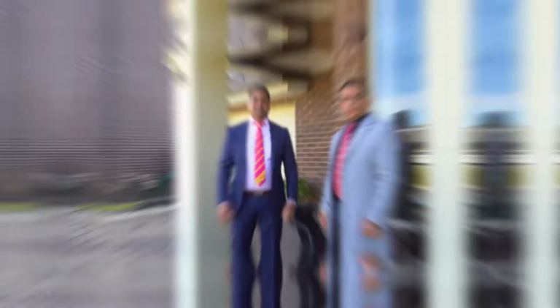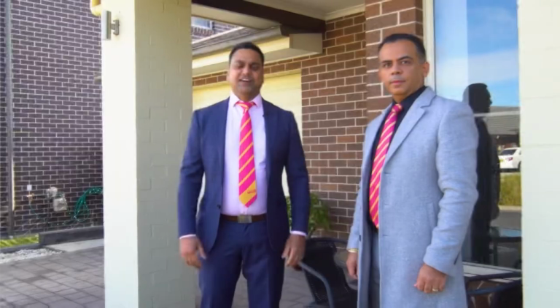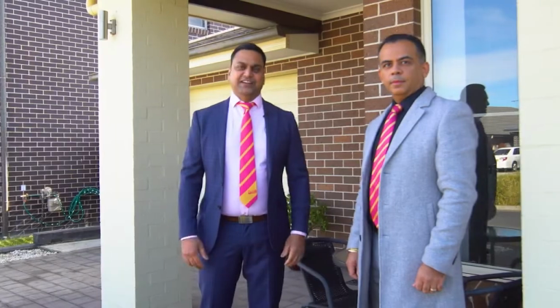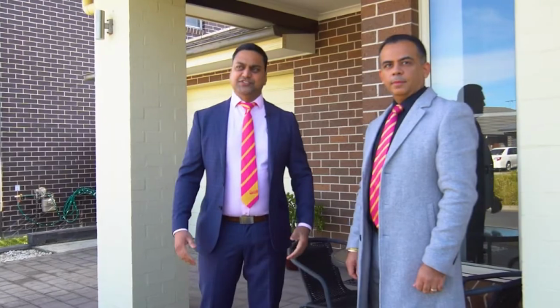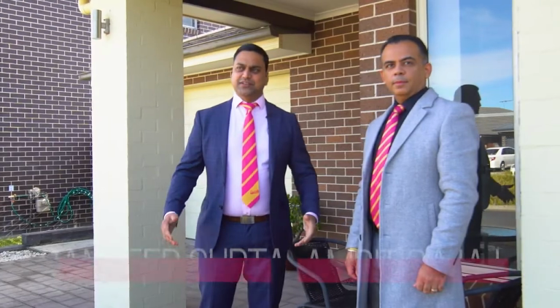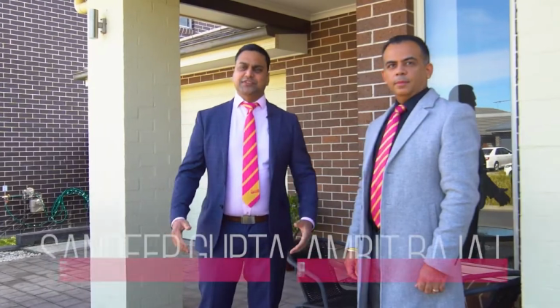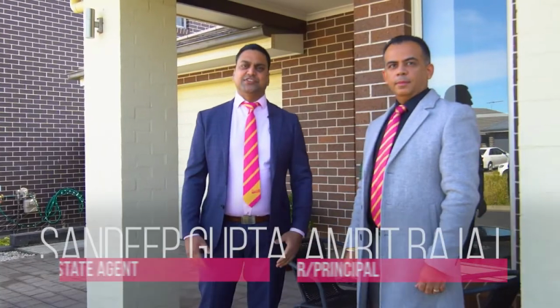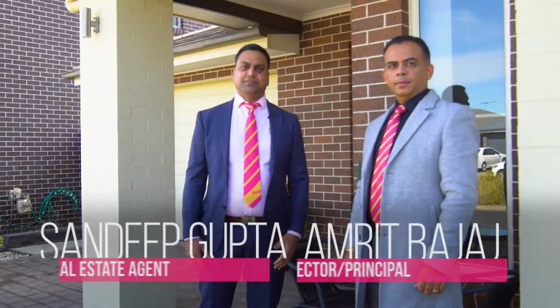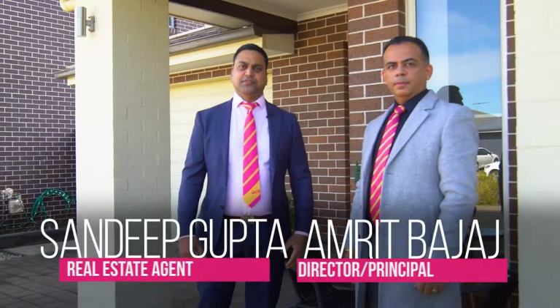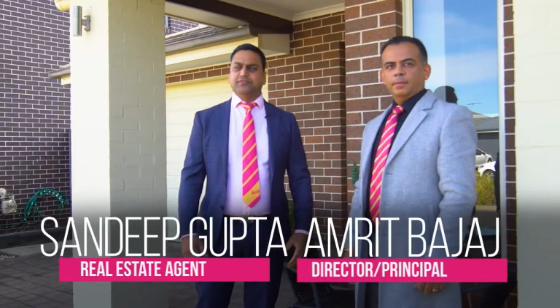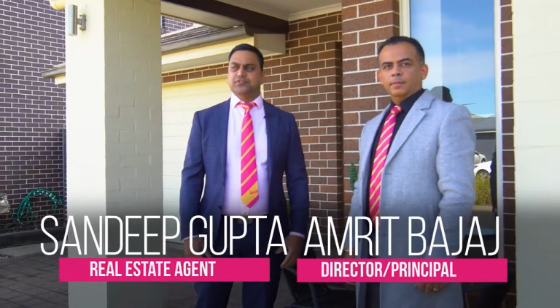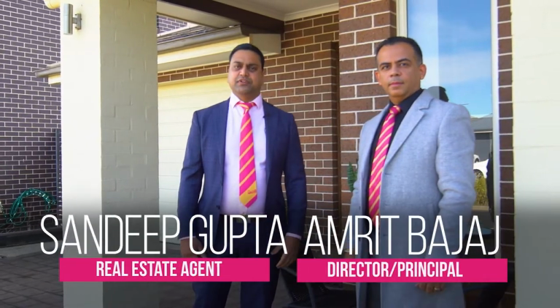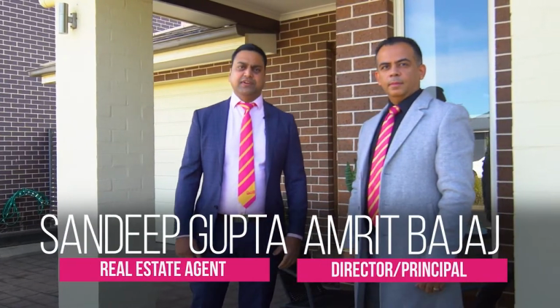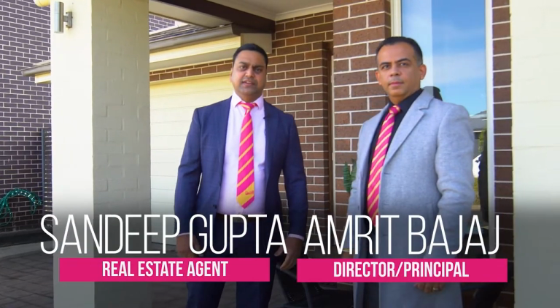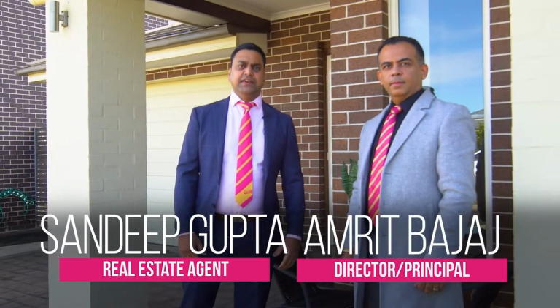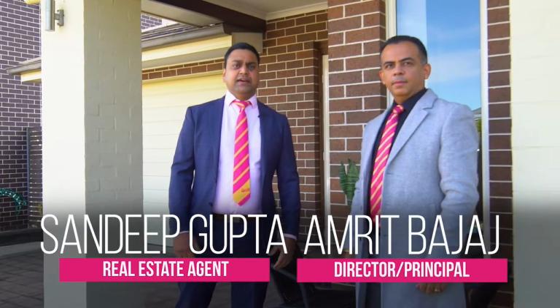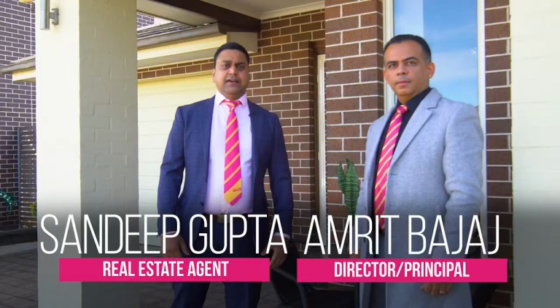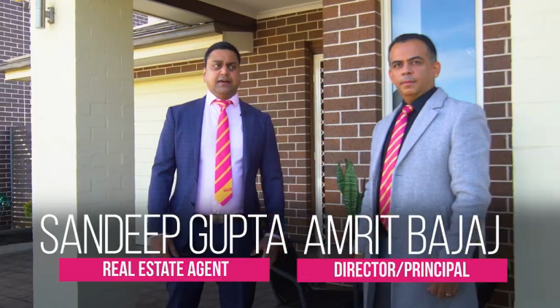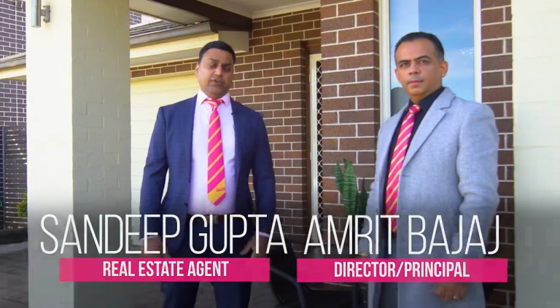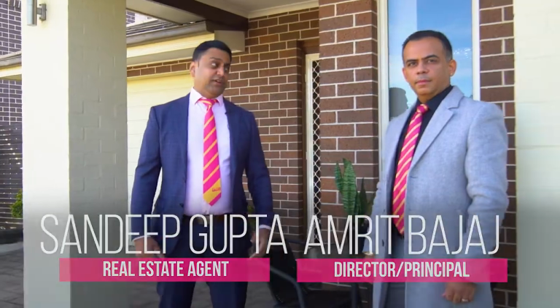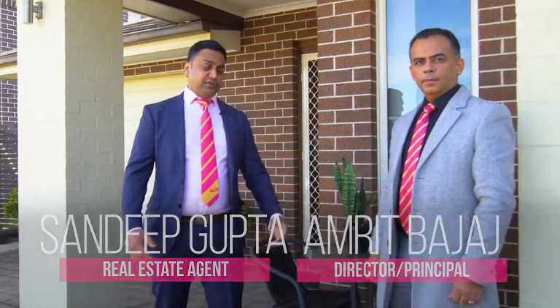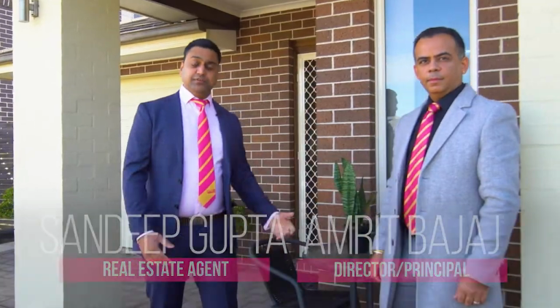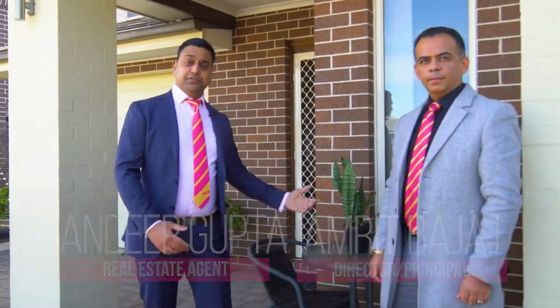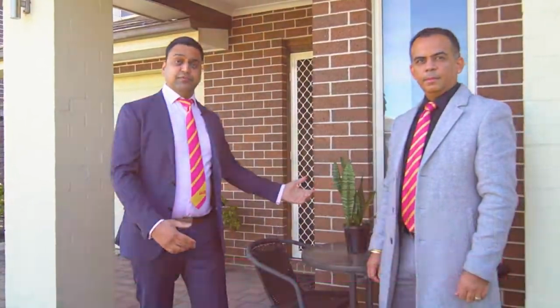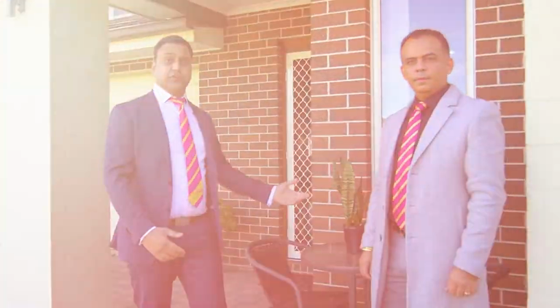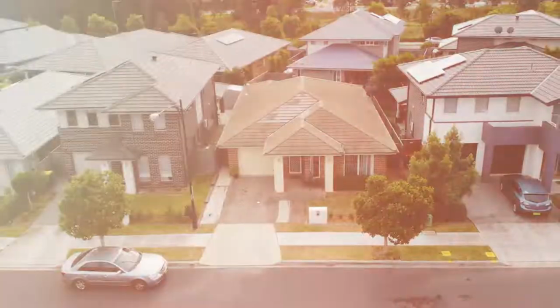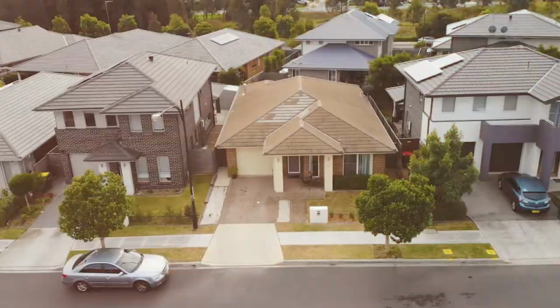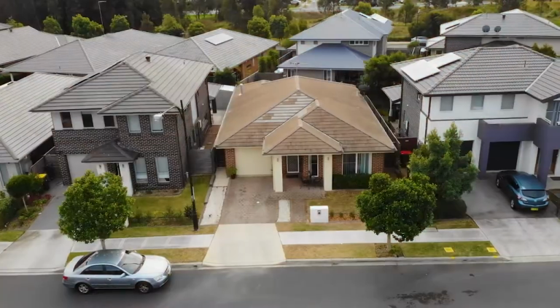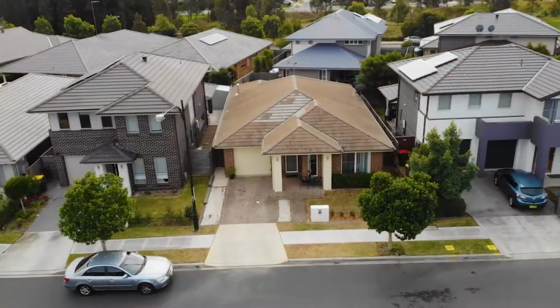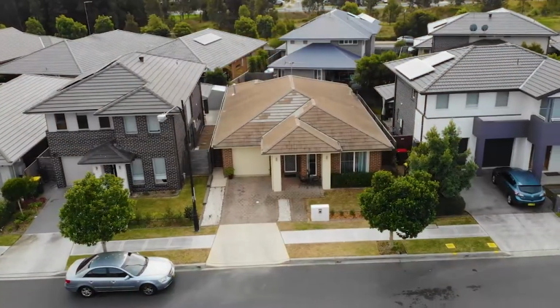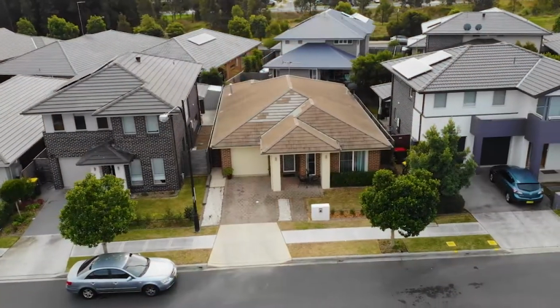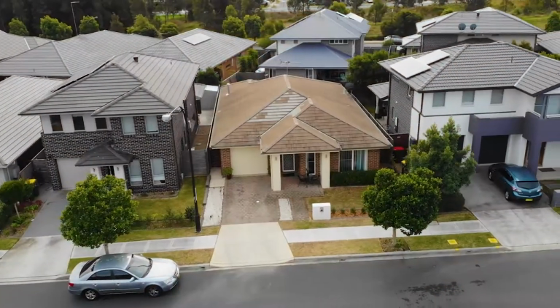Hi ladies and gentlemen, this is Sandeep Gupta from Twimbik Reality. We're here to show you the beautiful 14 Crescent Penrith.